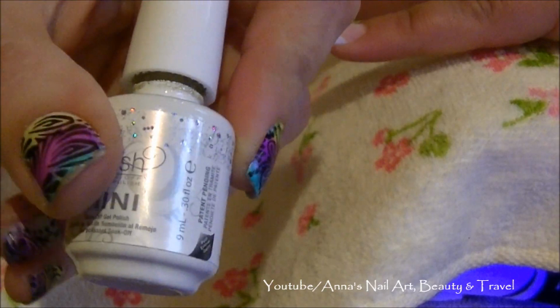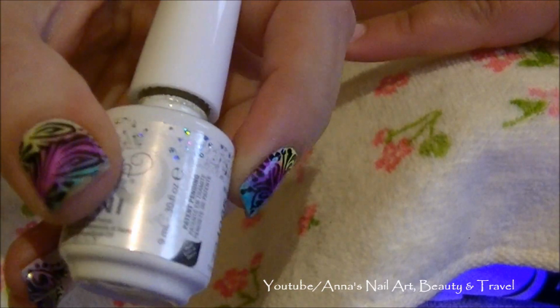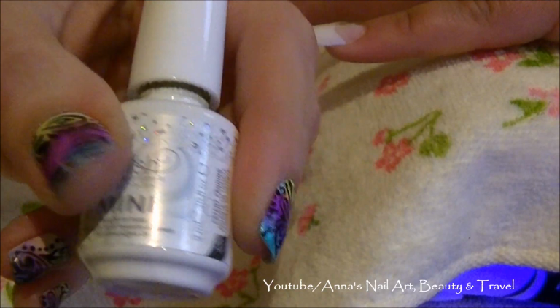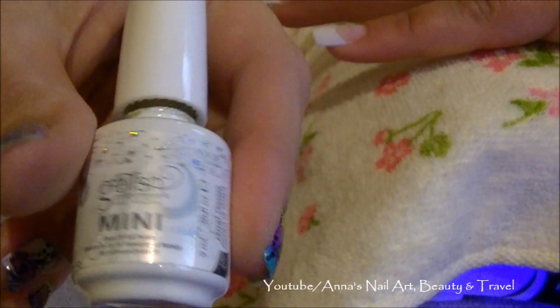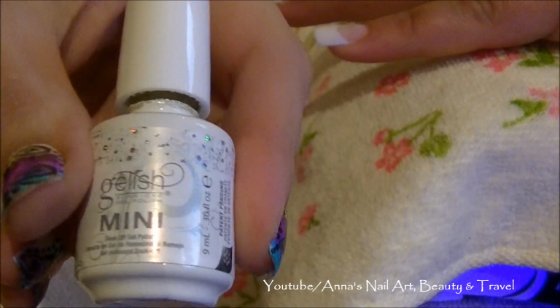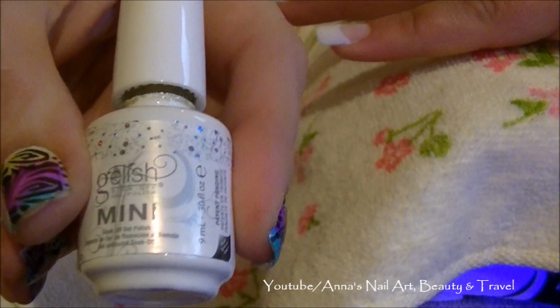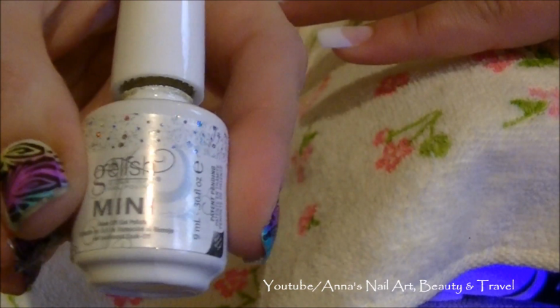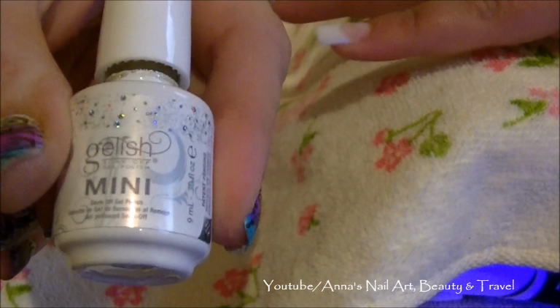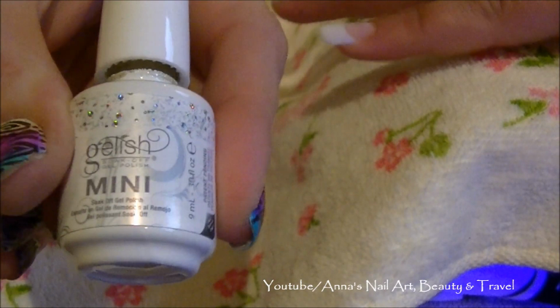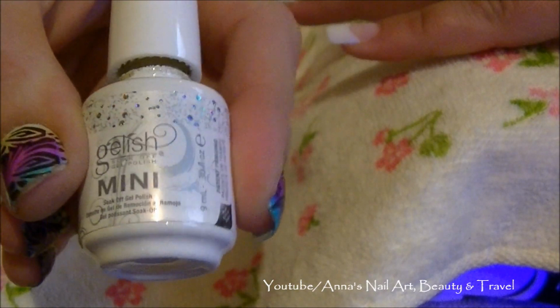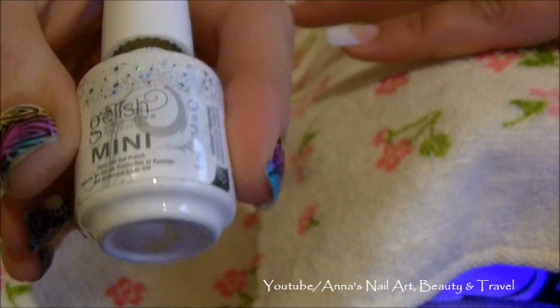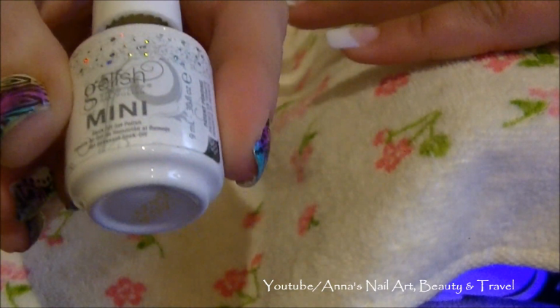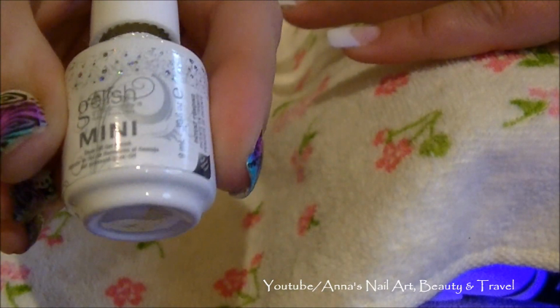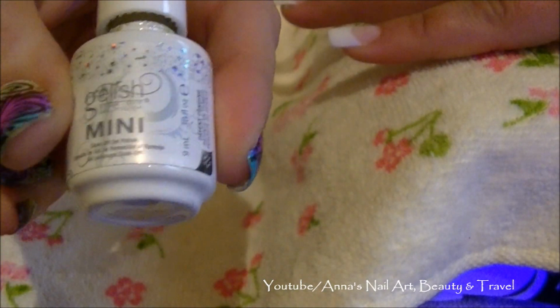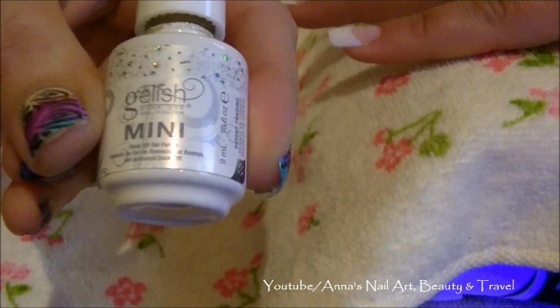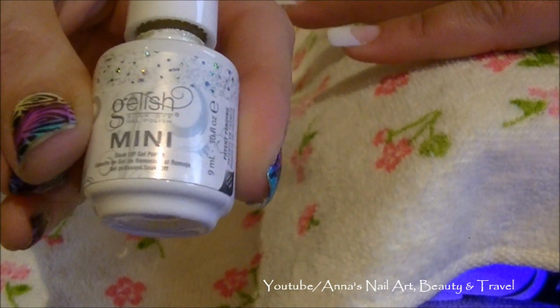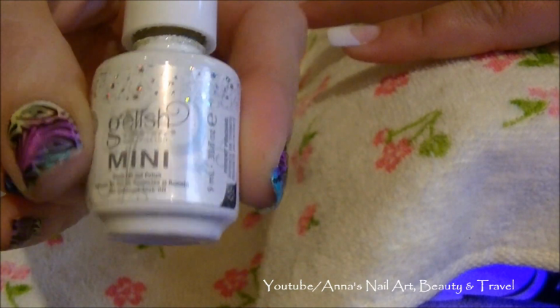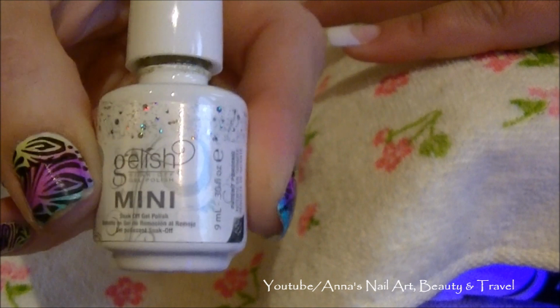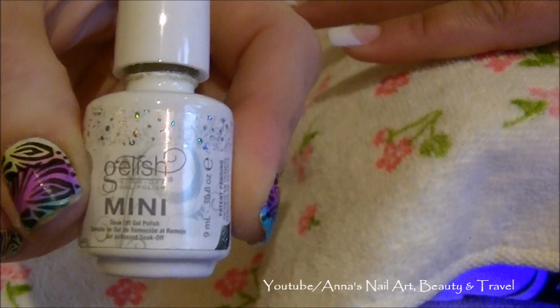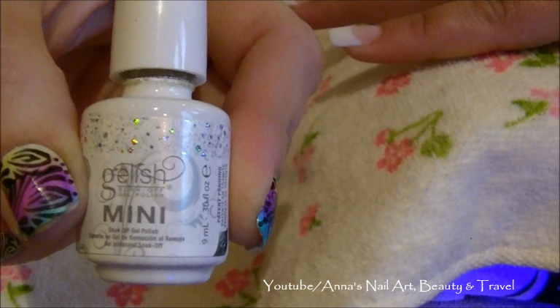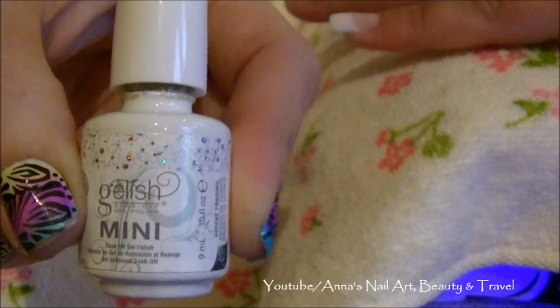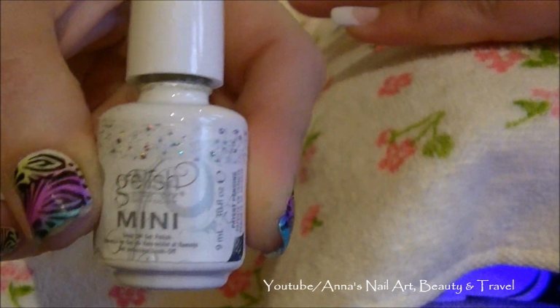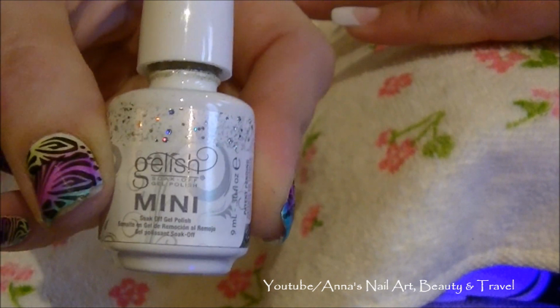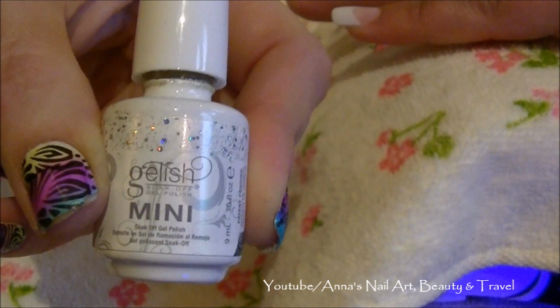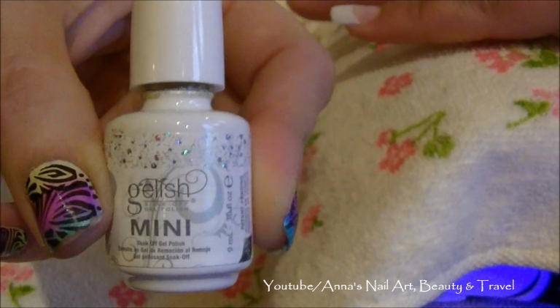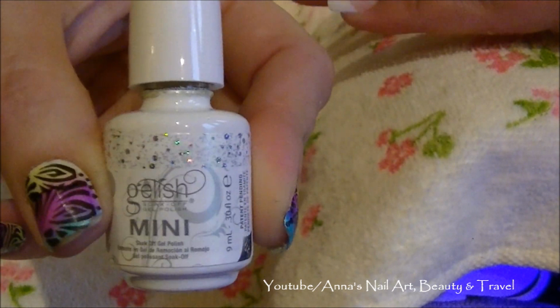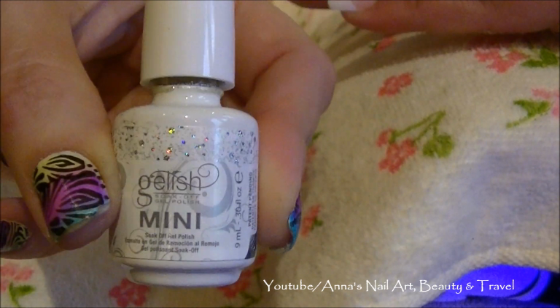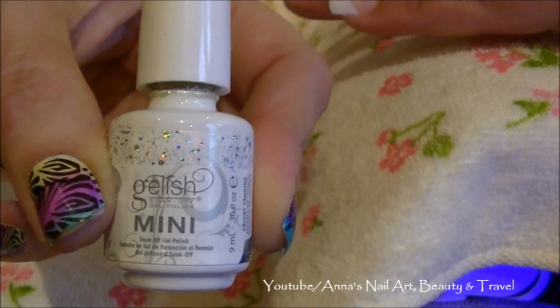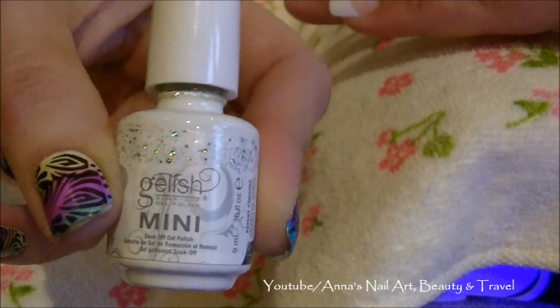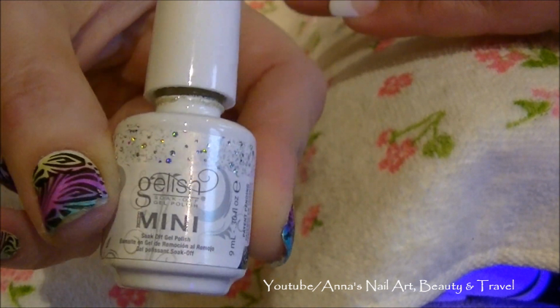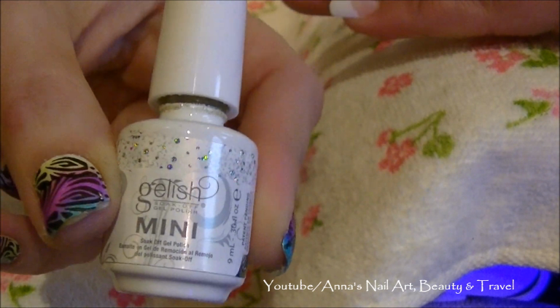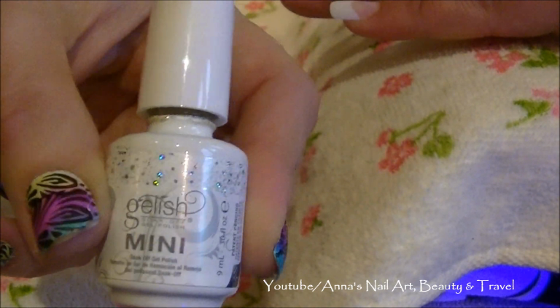My last step is going to be to add this glitter polish, and I'm going to add that to all of her nails.